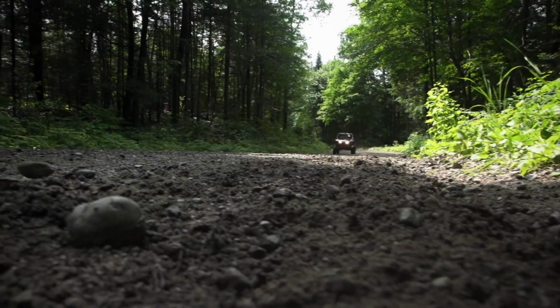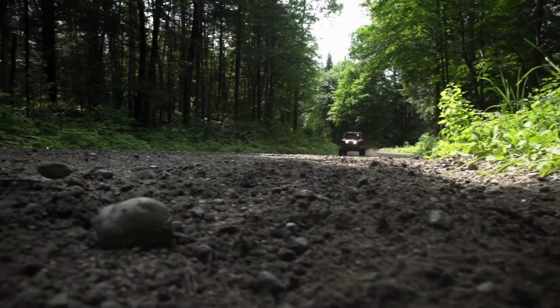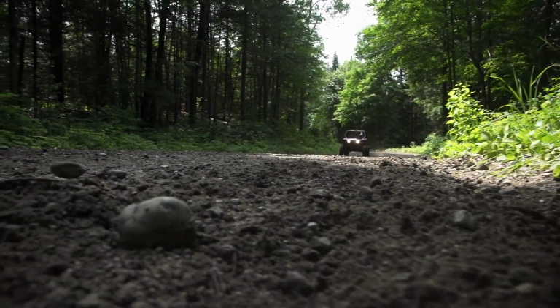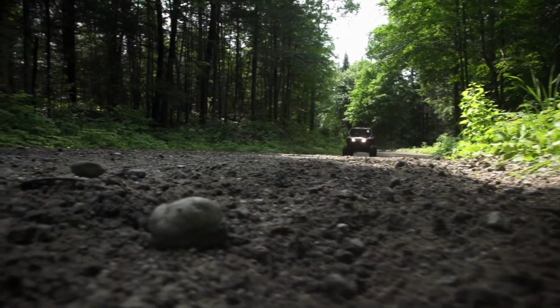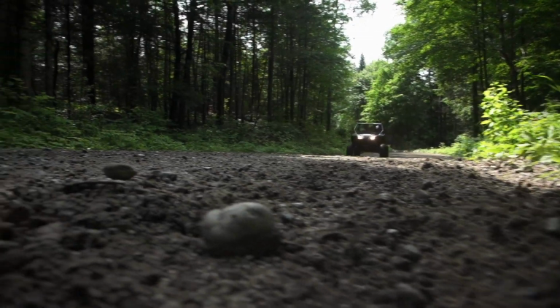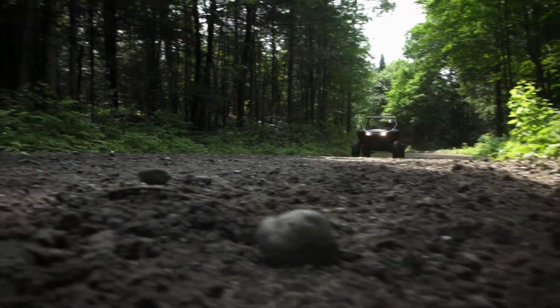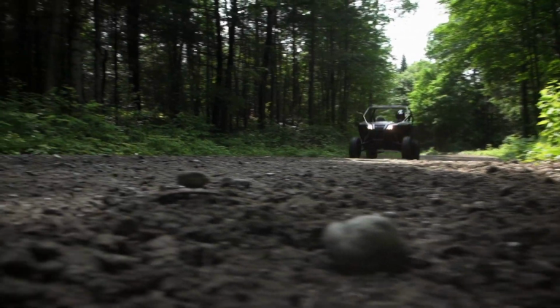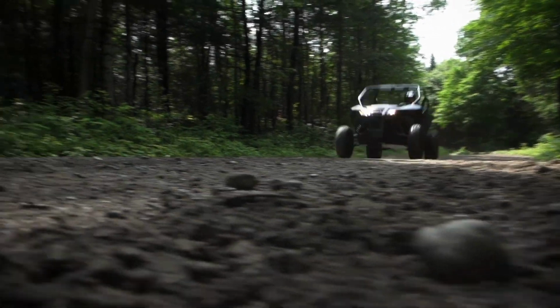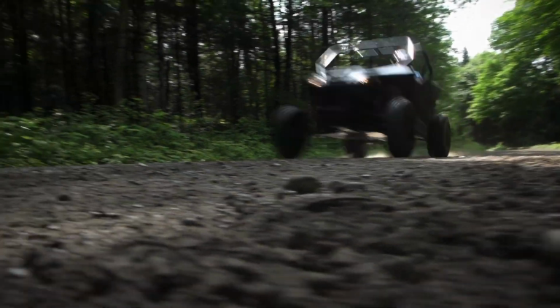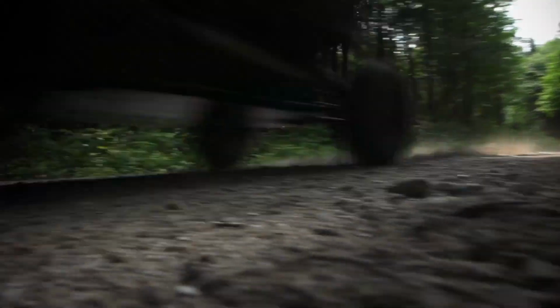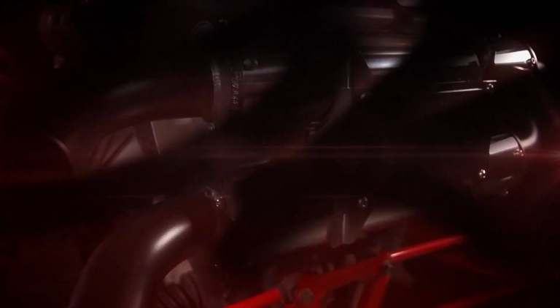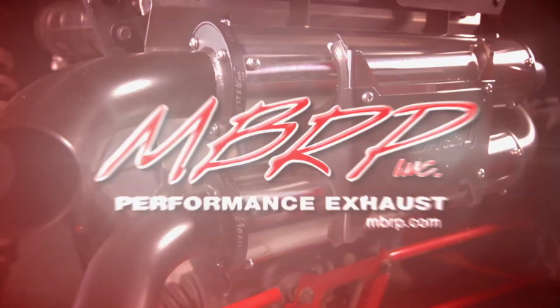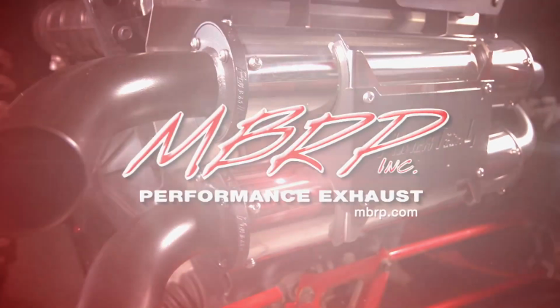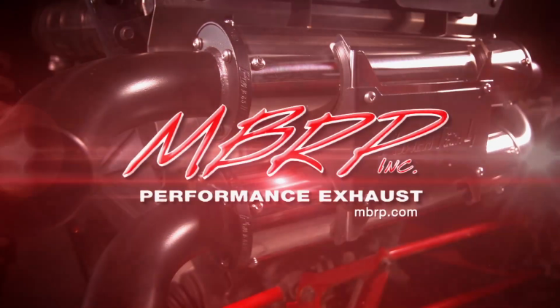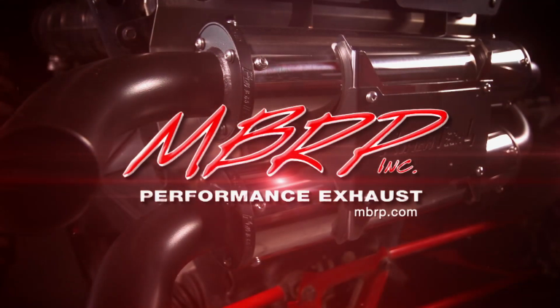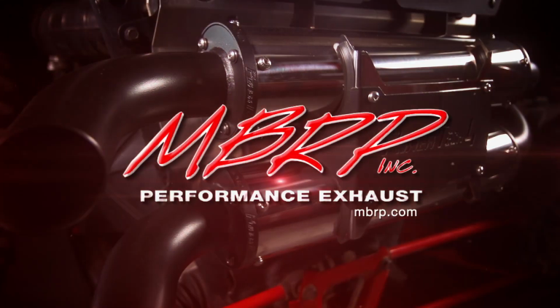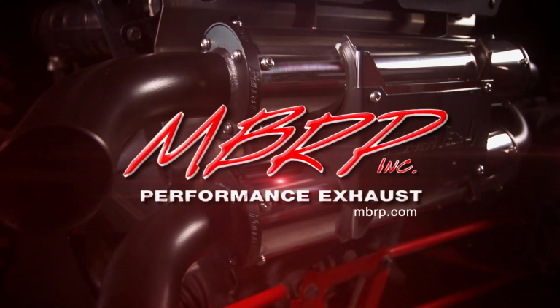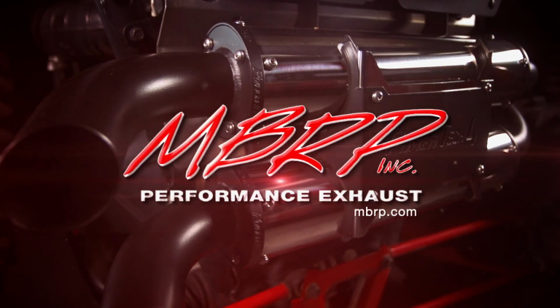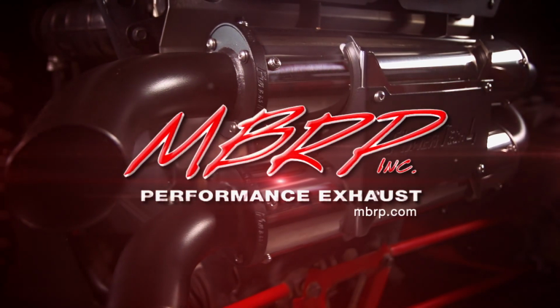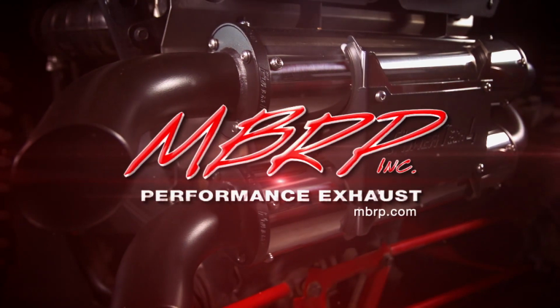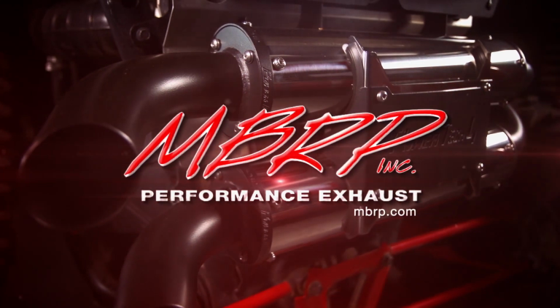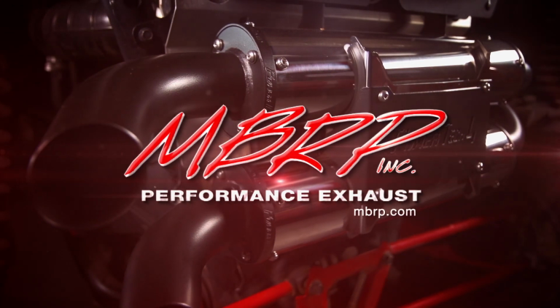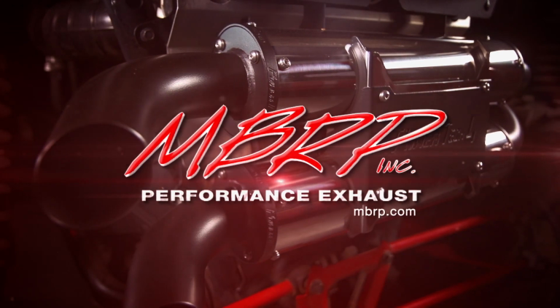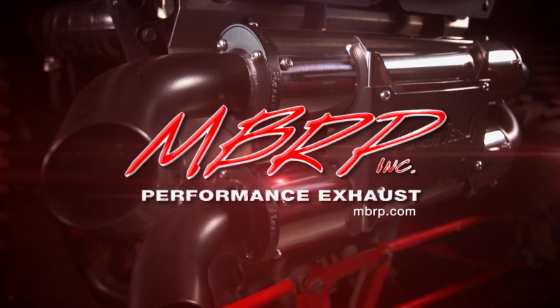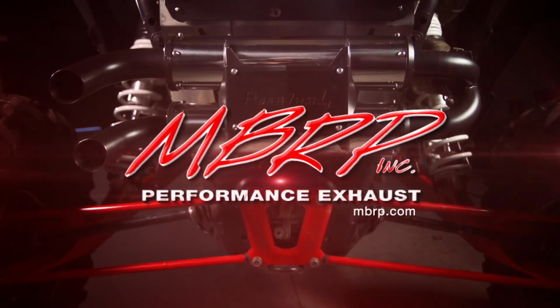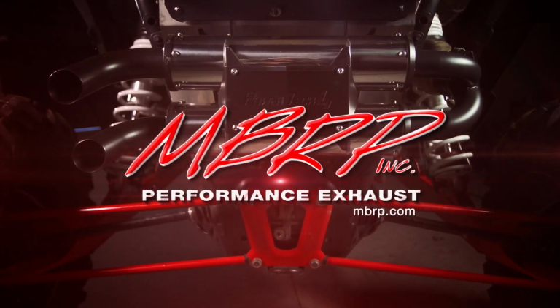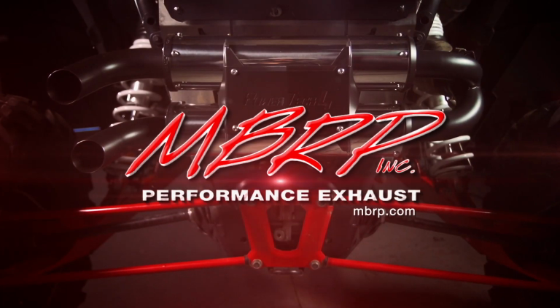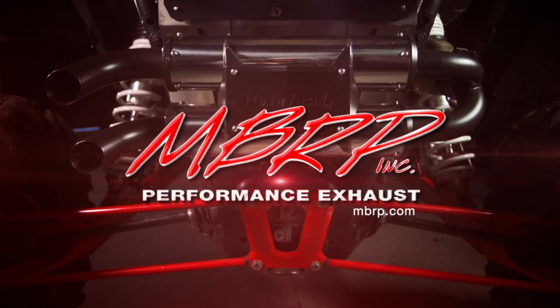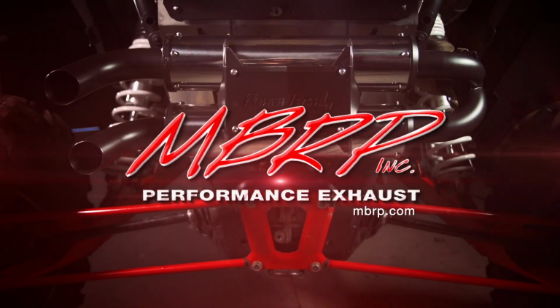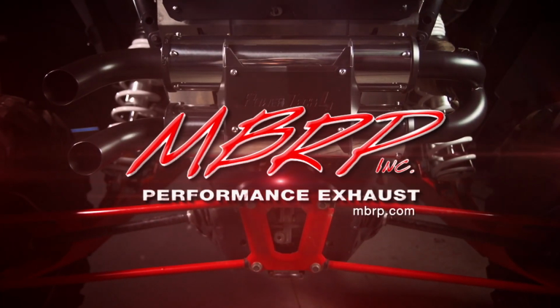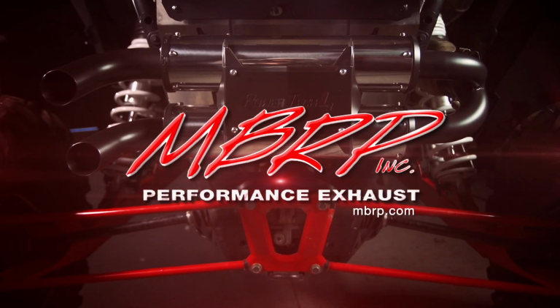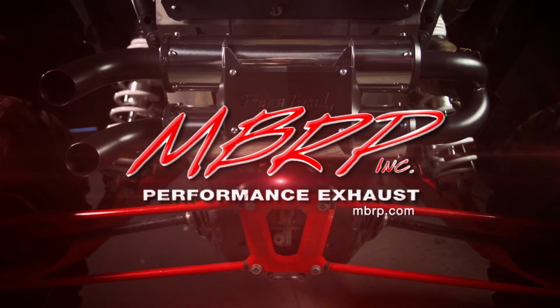Dirt Trax is brought to you by NBRP Performance Exhaust — lightweight performance.